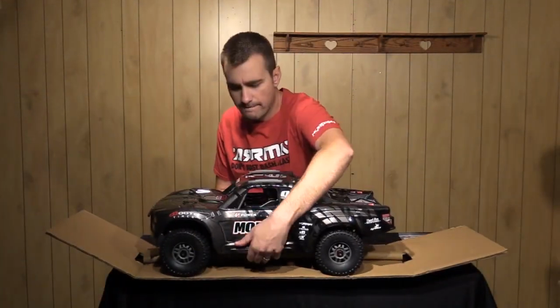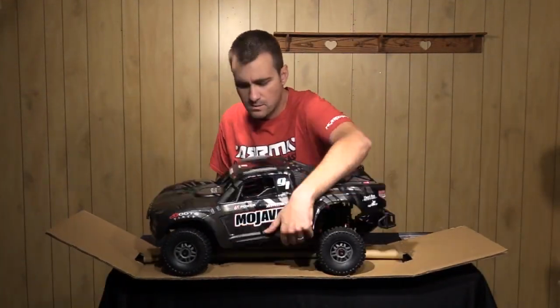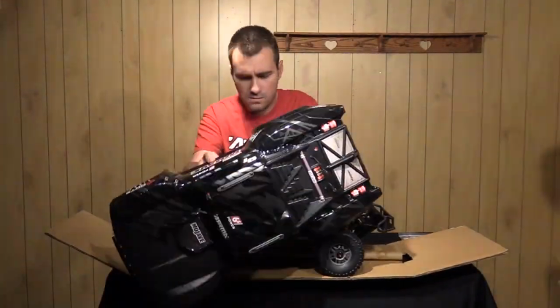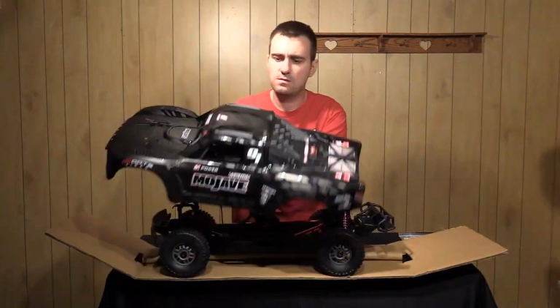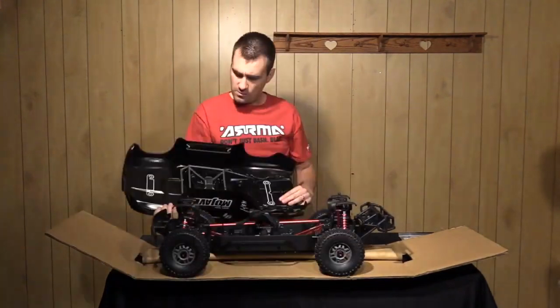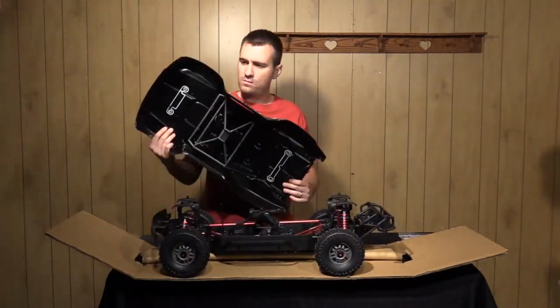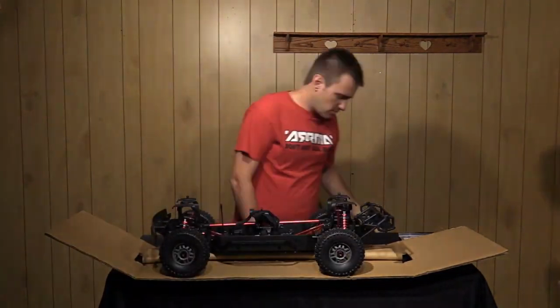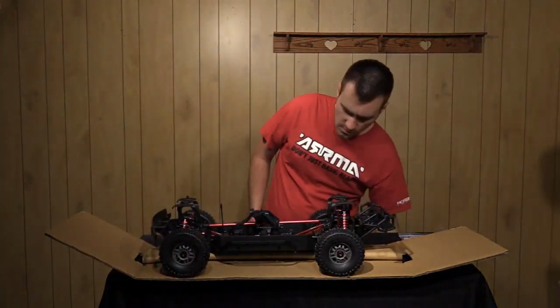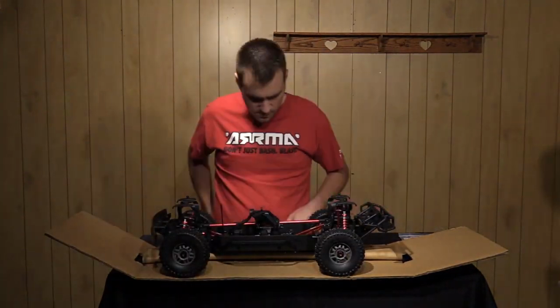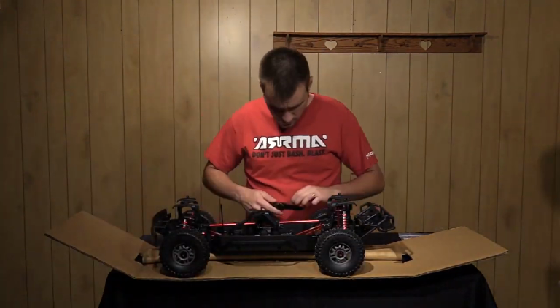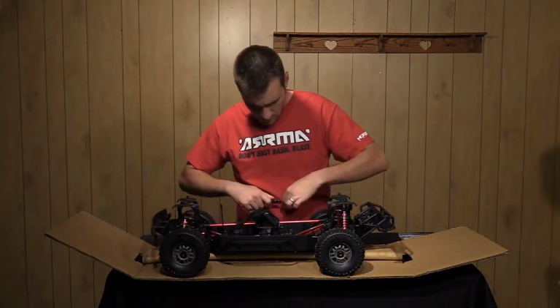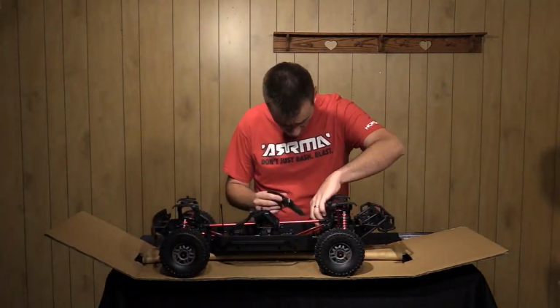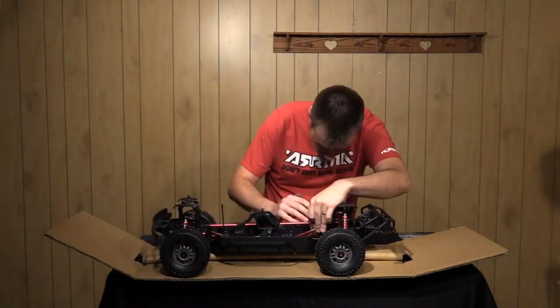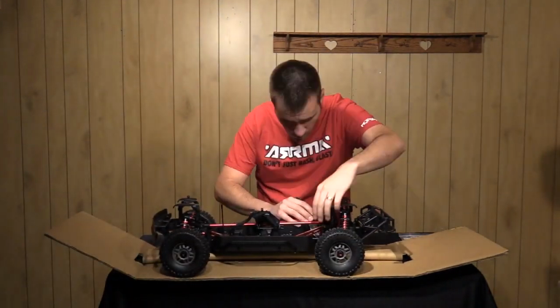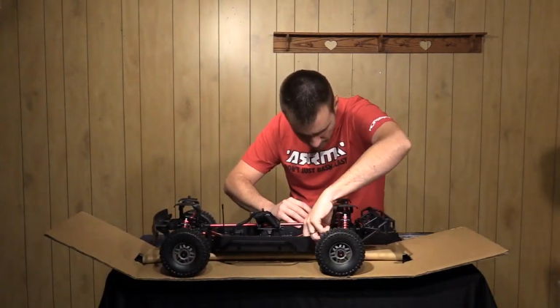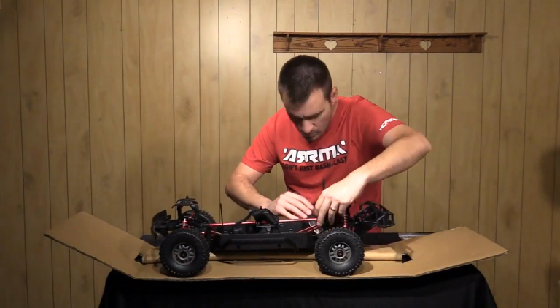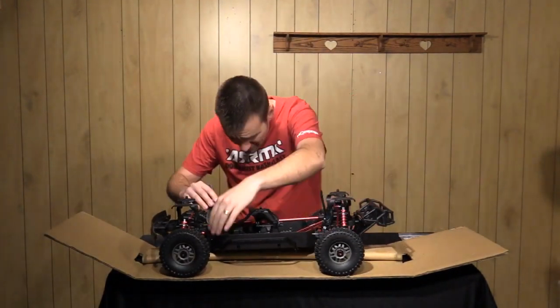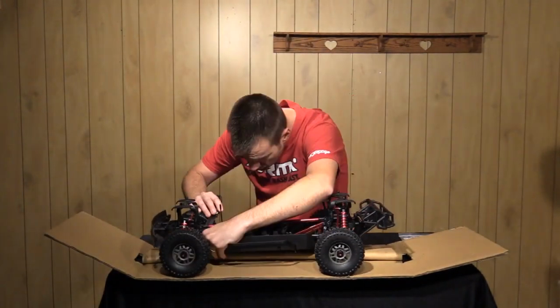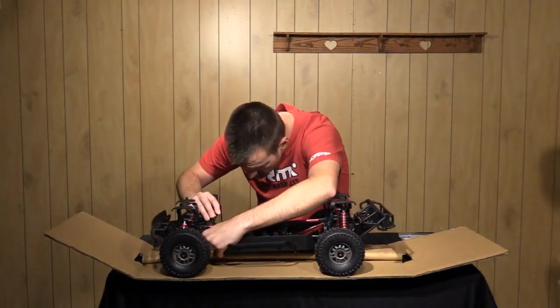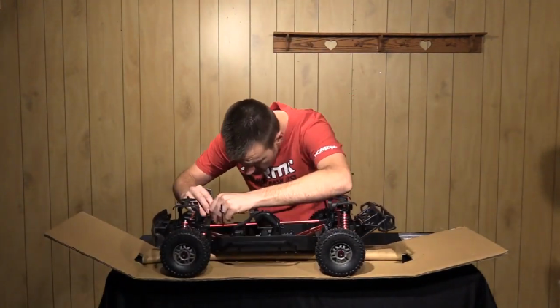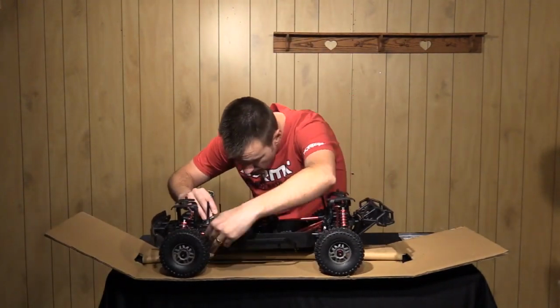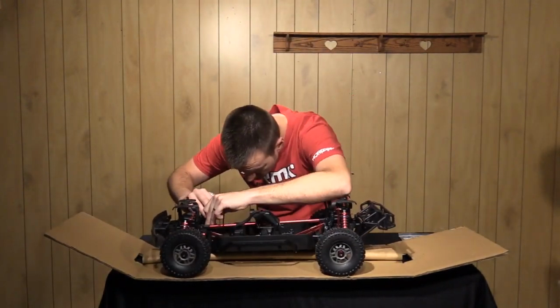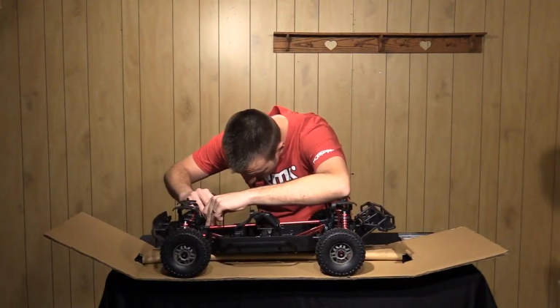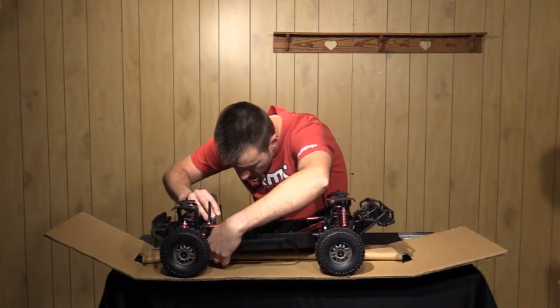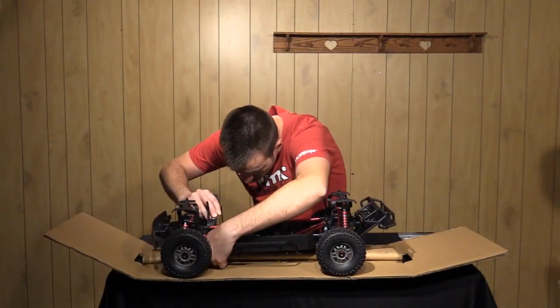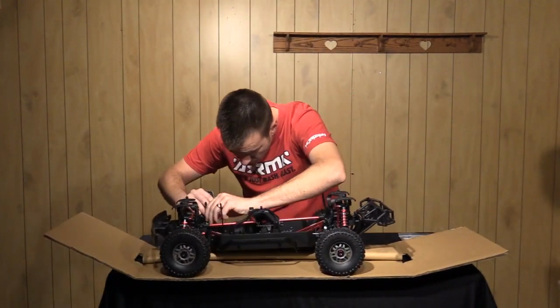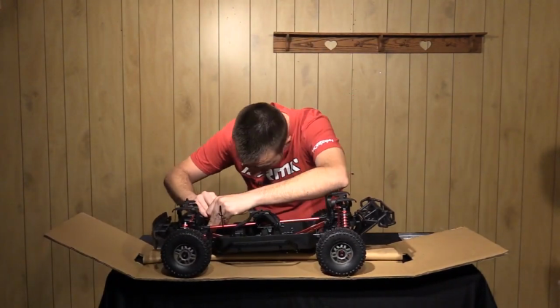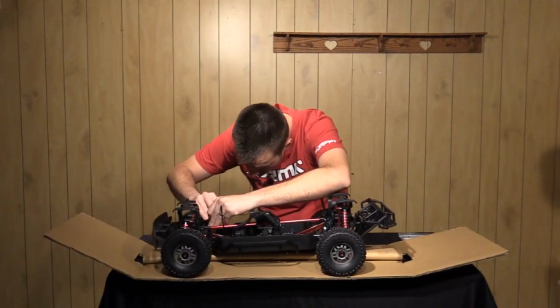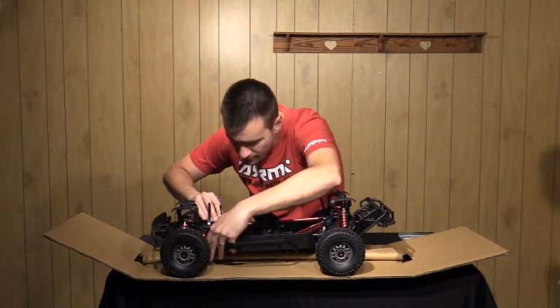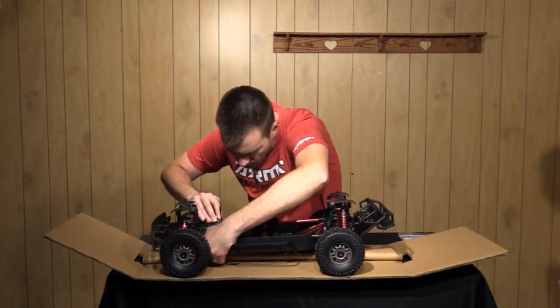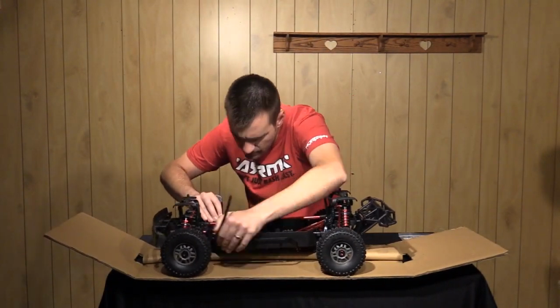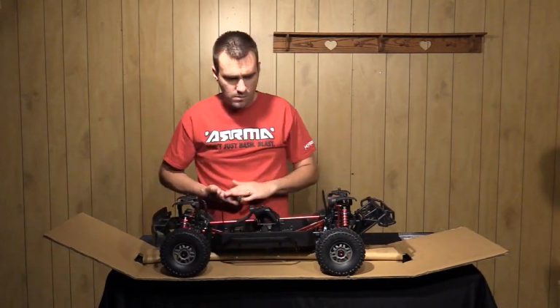The electronics you'll need to provide are: a servo, a receiver, an electronic speed control, a motor, and a battery.